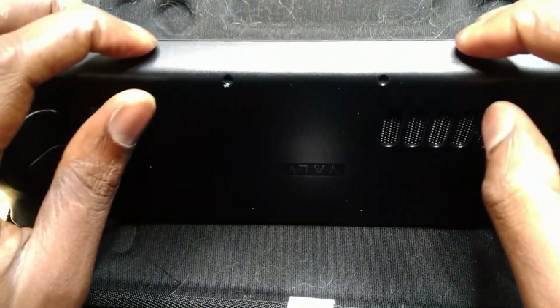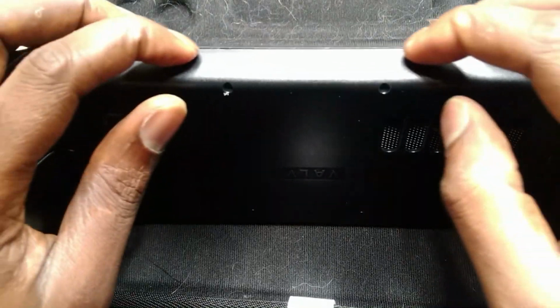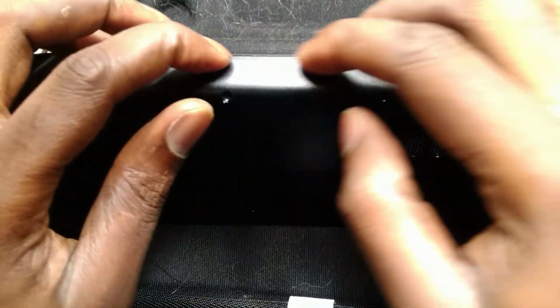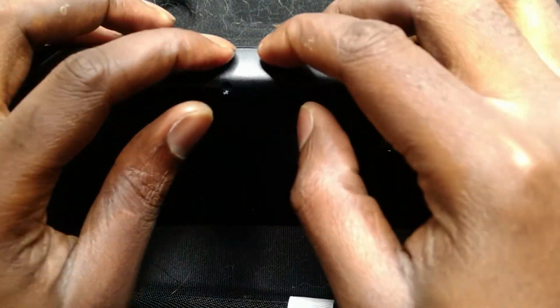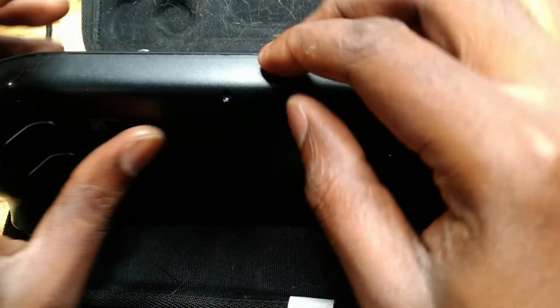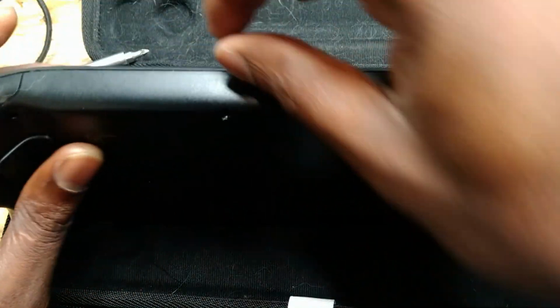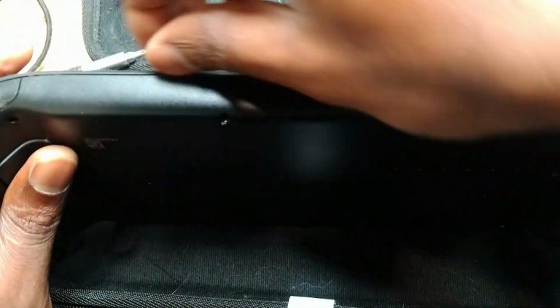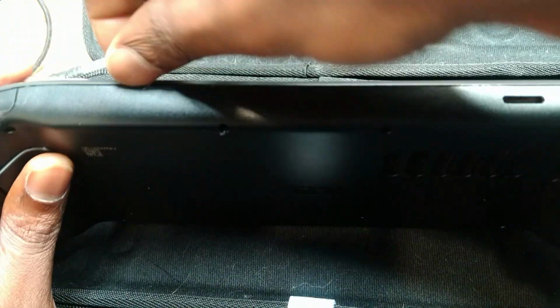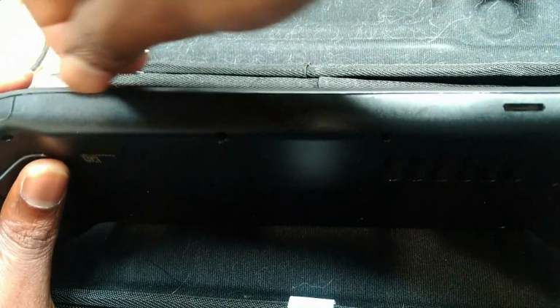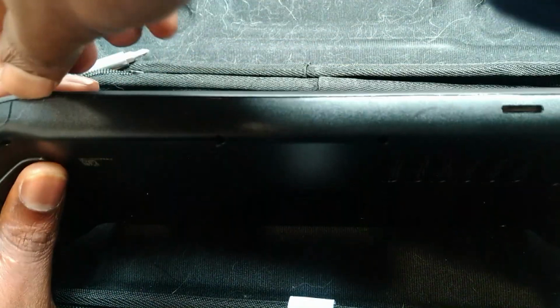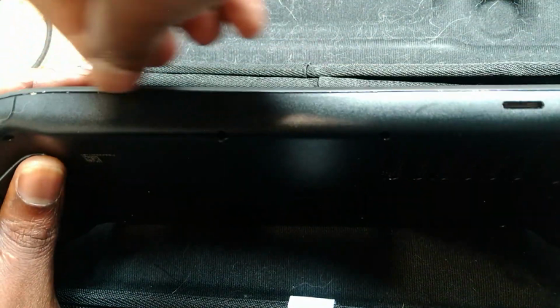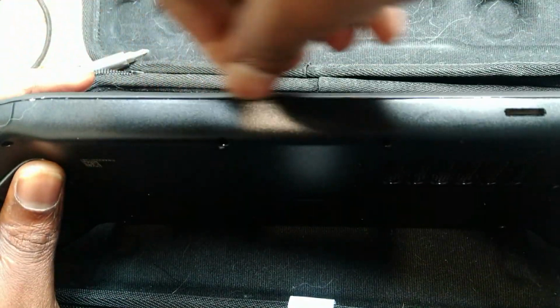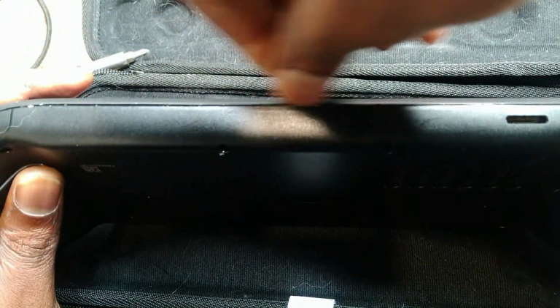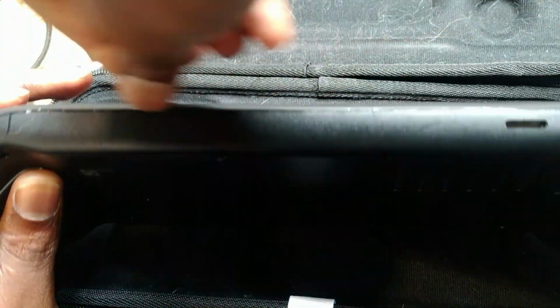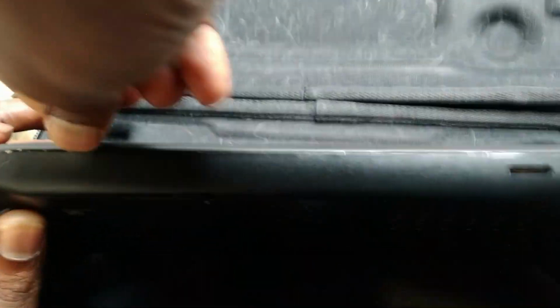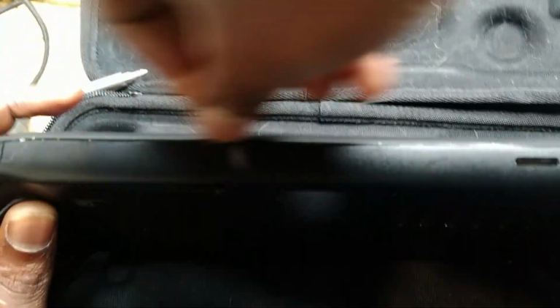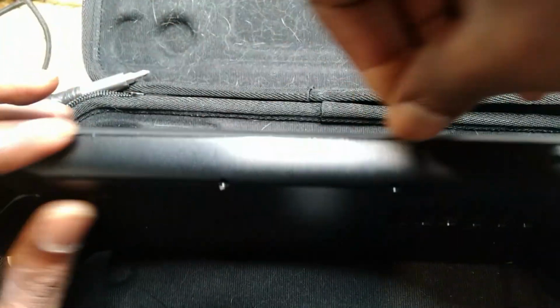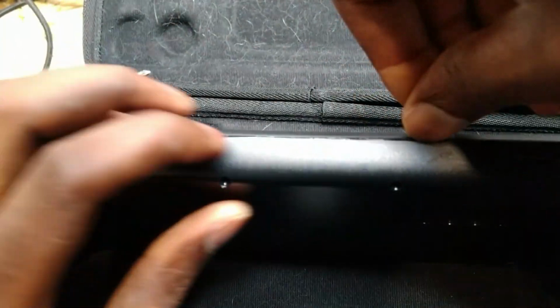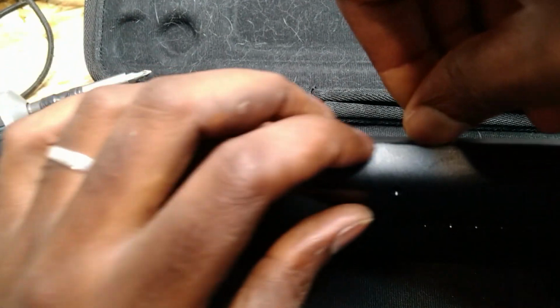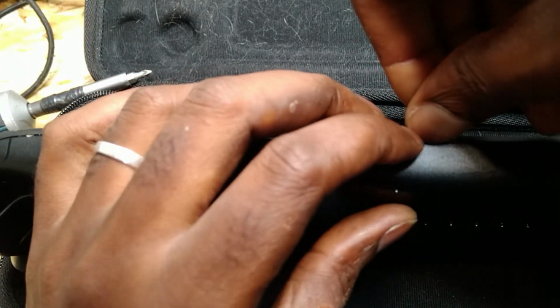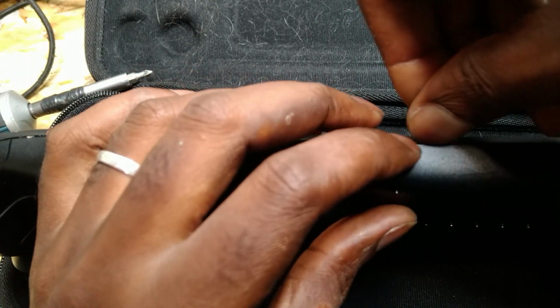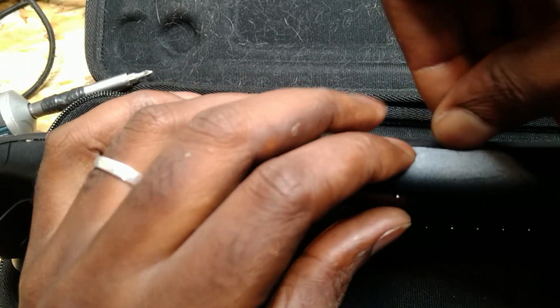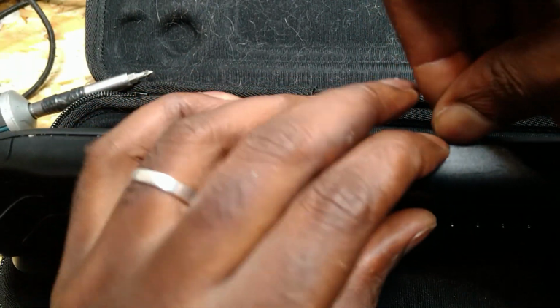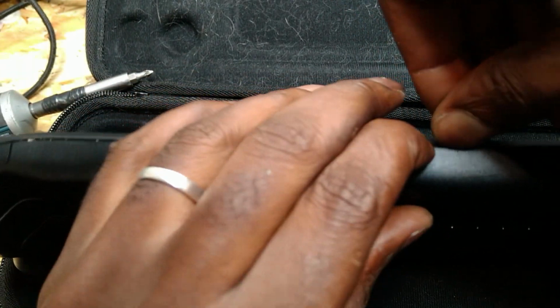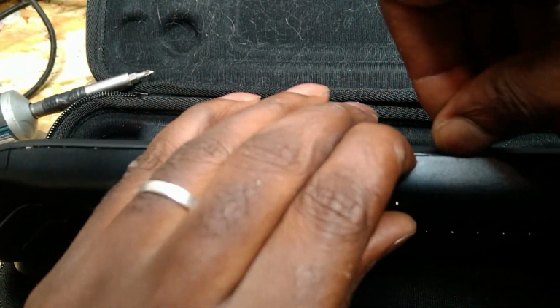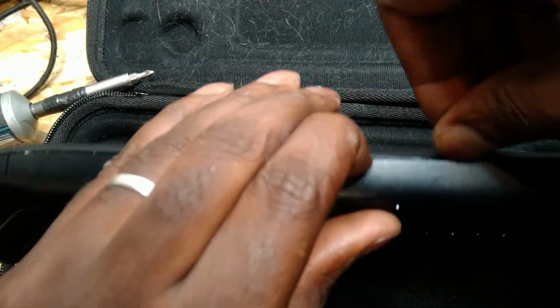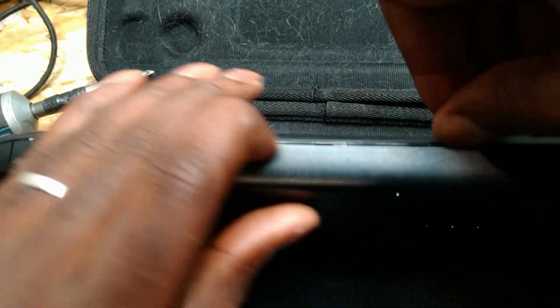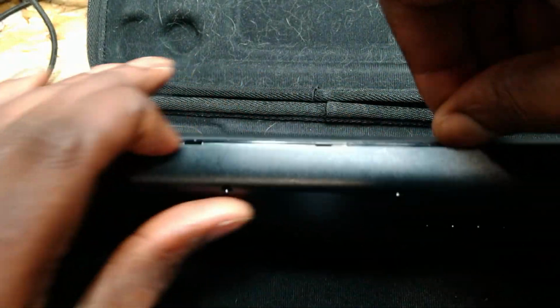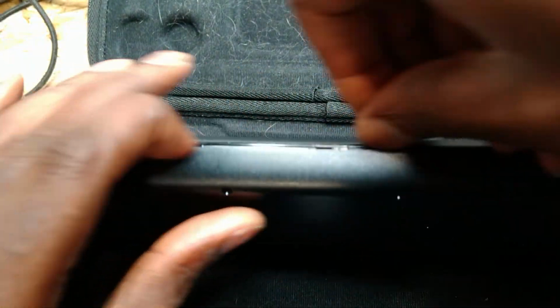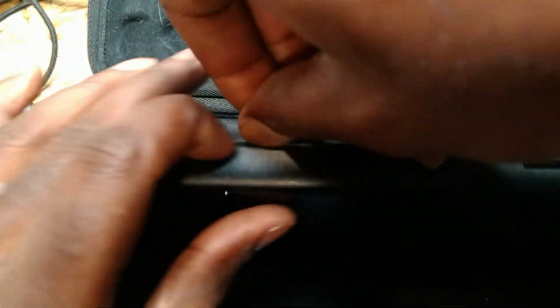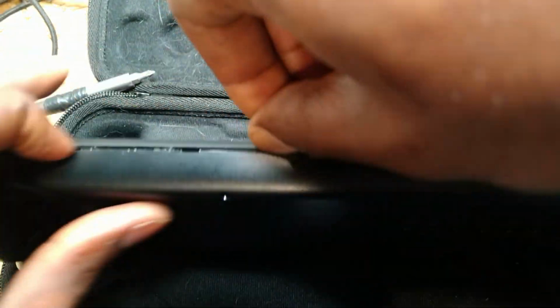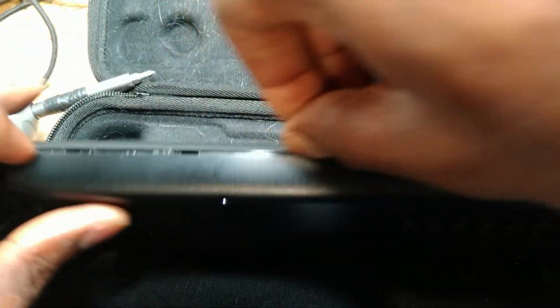They didn't want to go fancy on the outside. You need to use some plastic clips to open it. There we go.